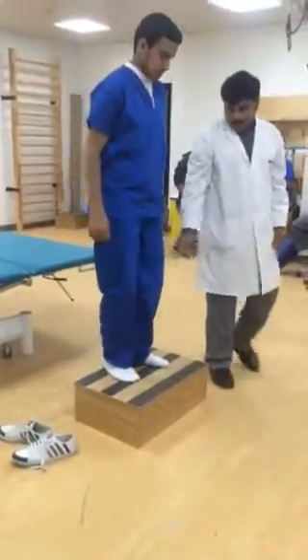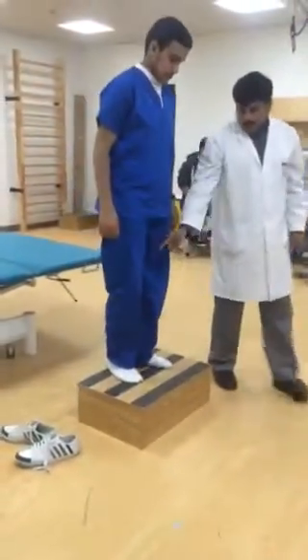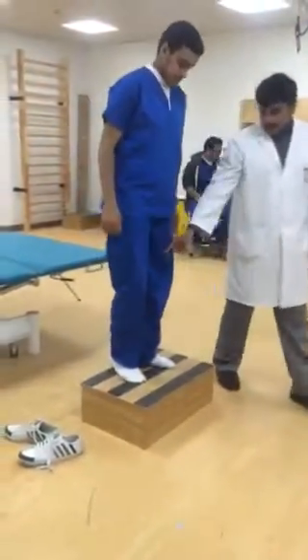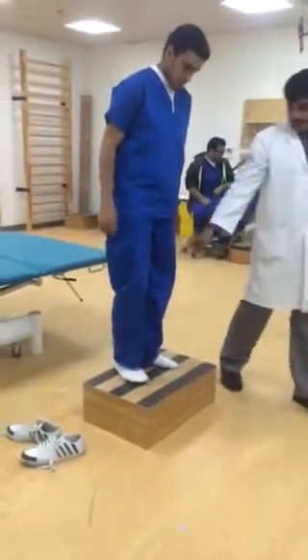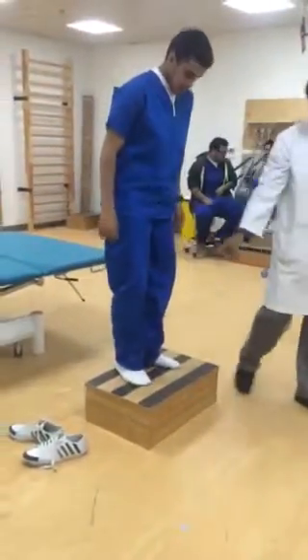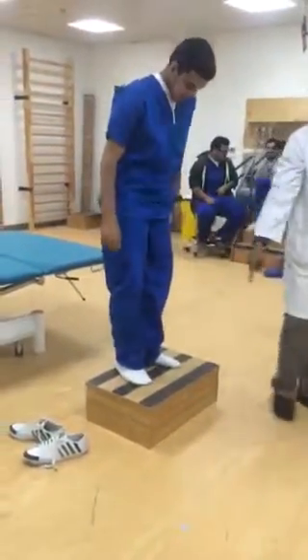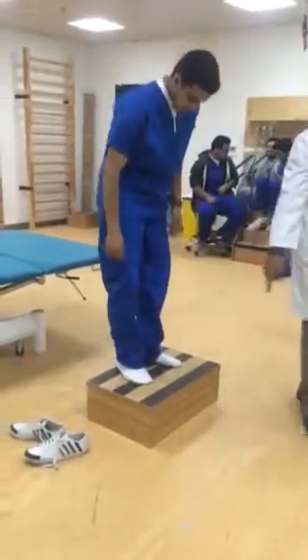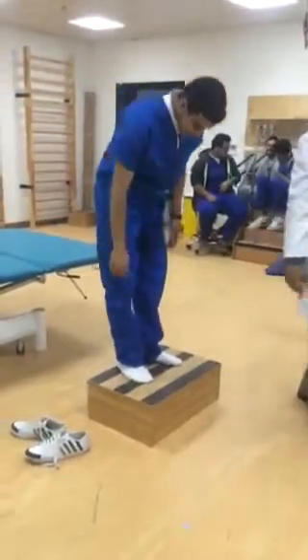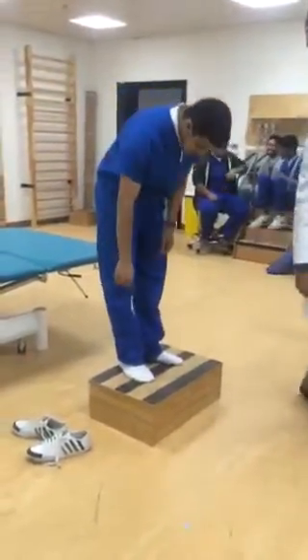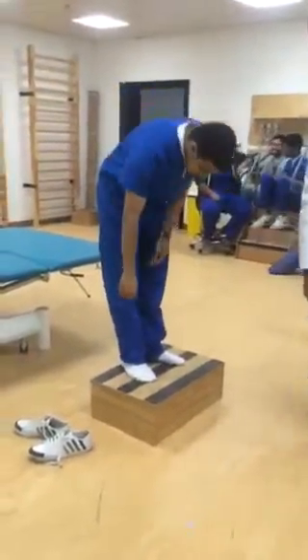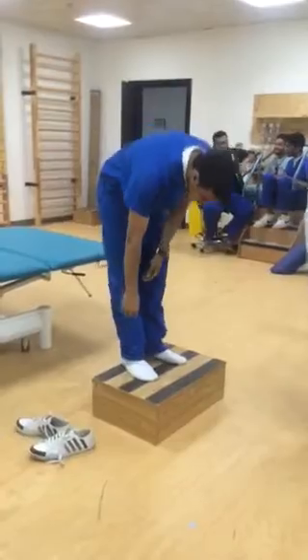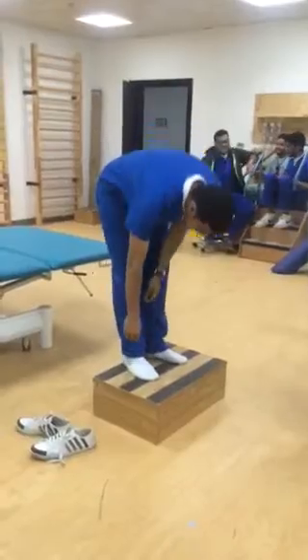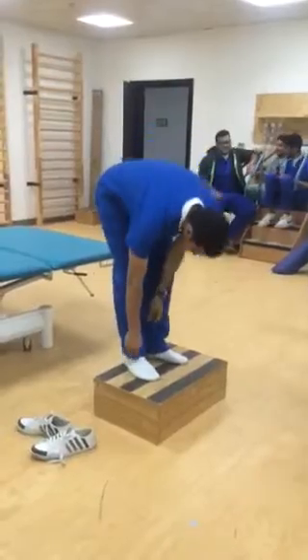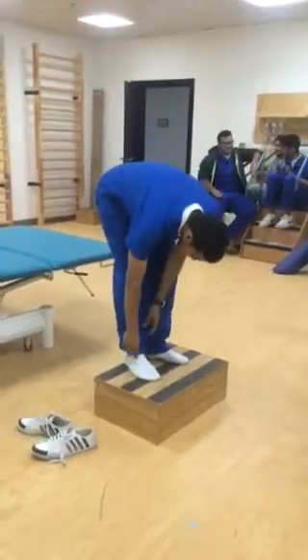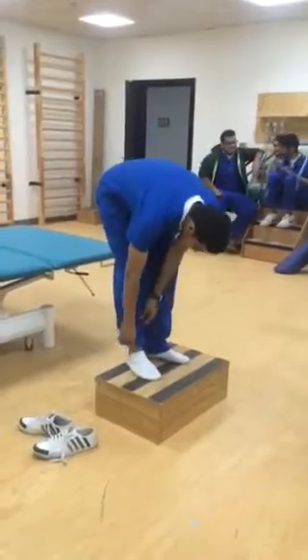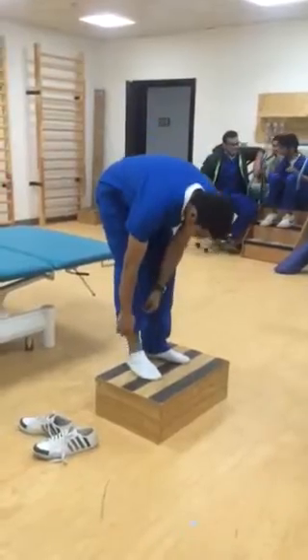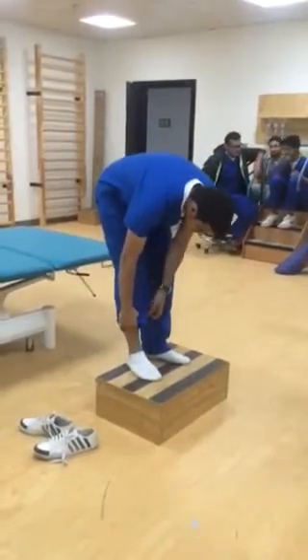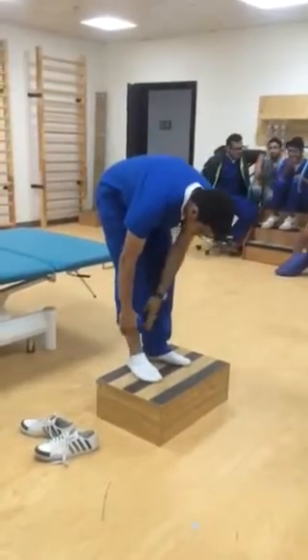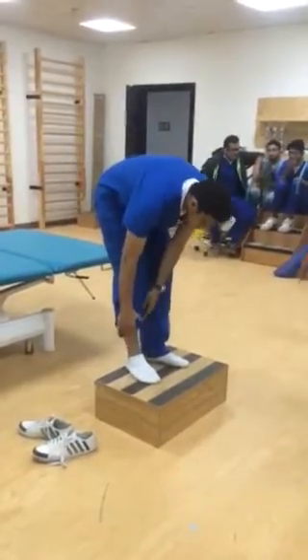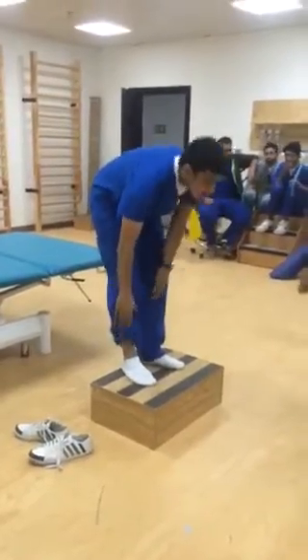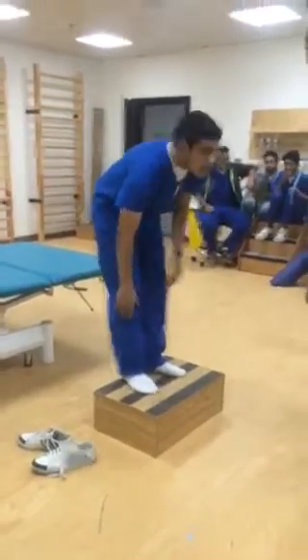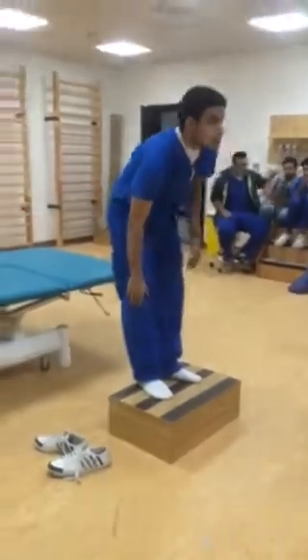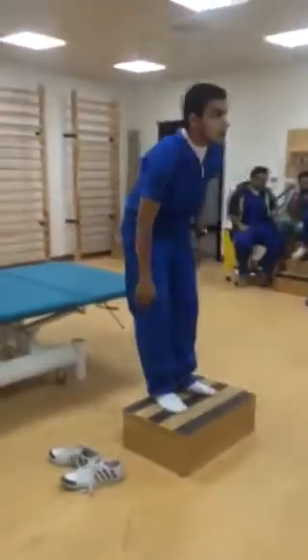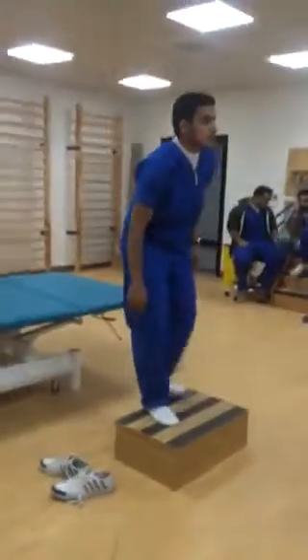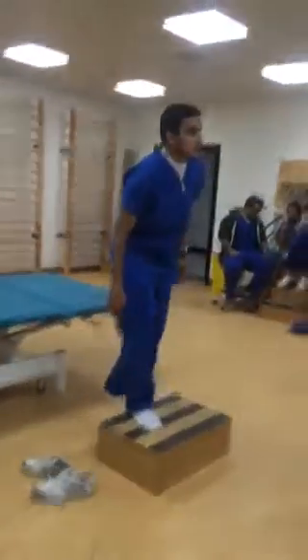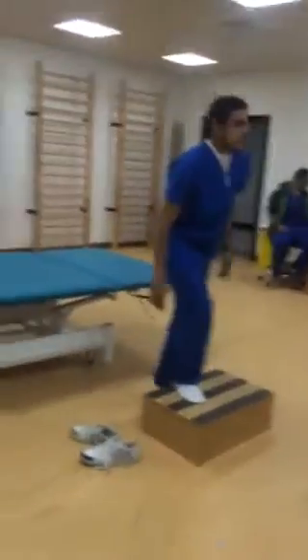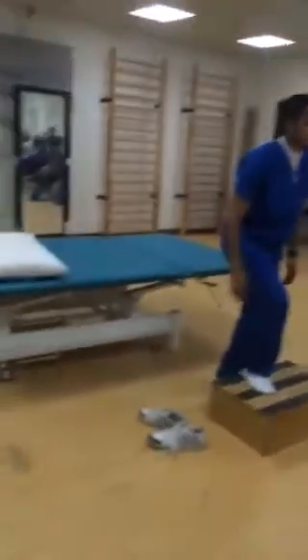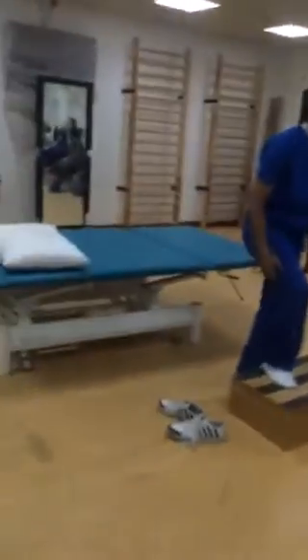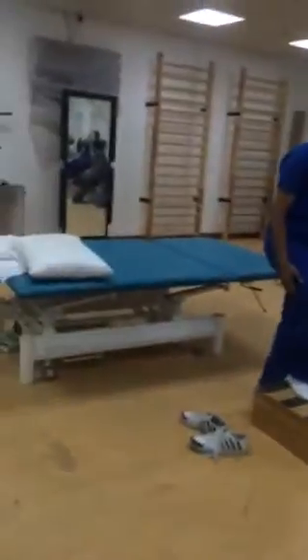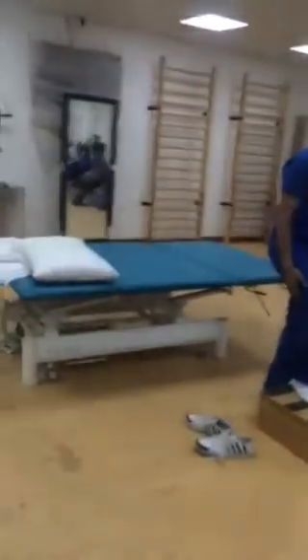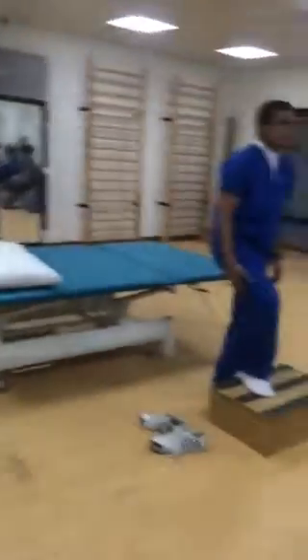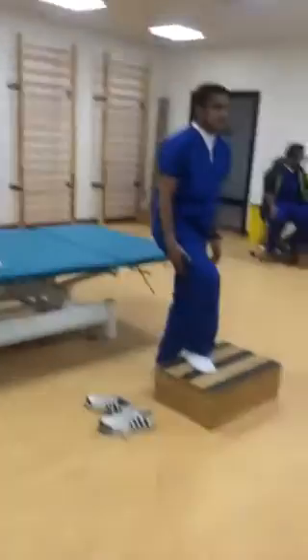Keep that leg down. Keep that leg down. No, it is set.